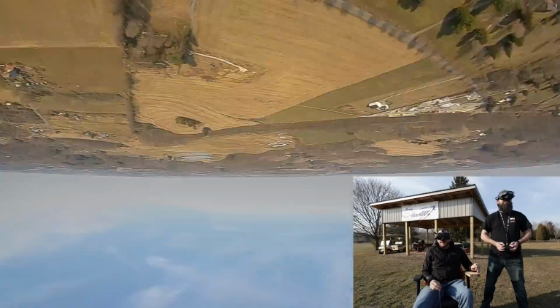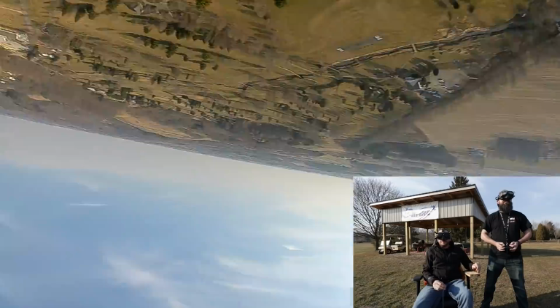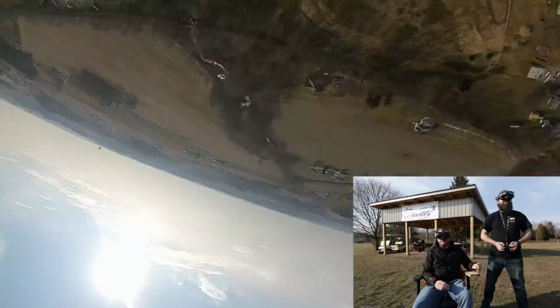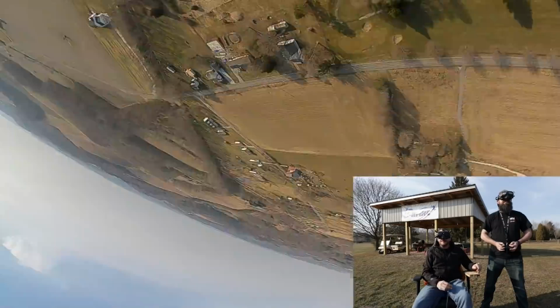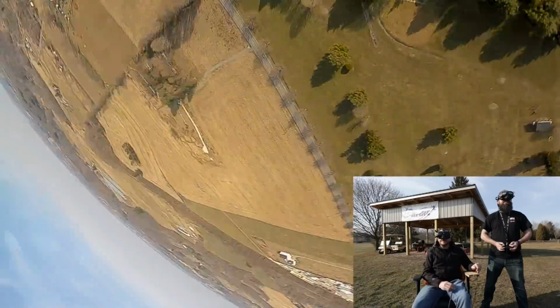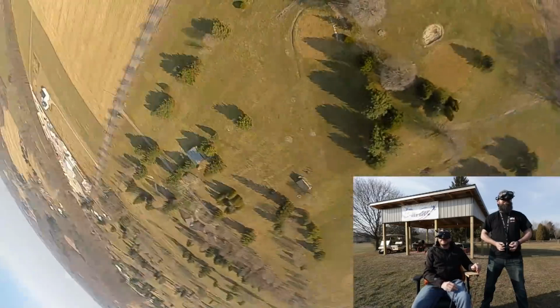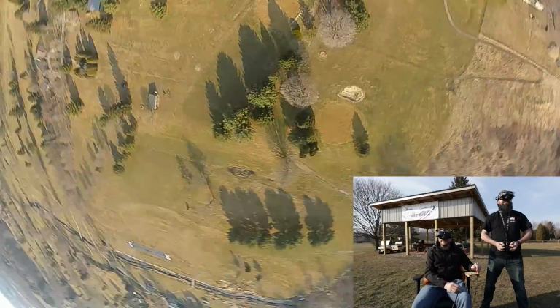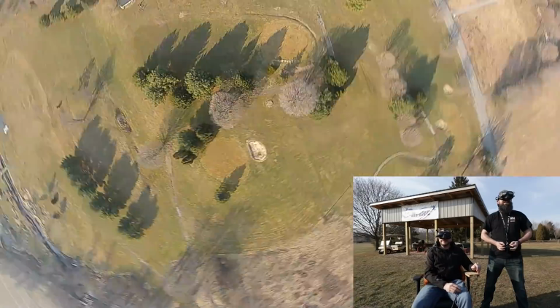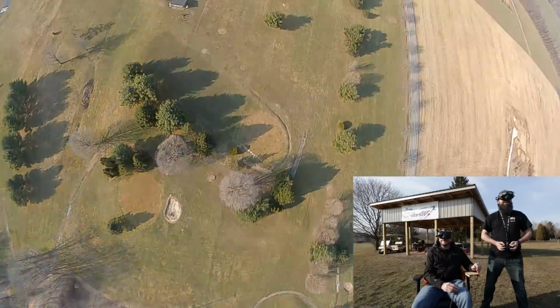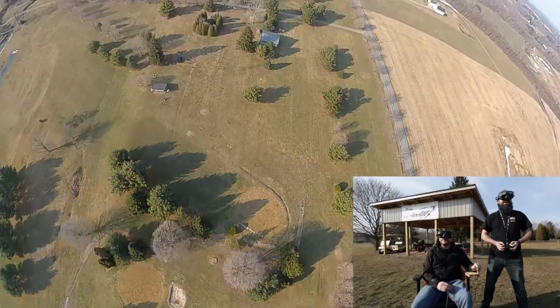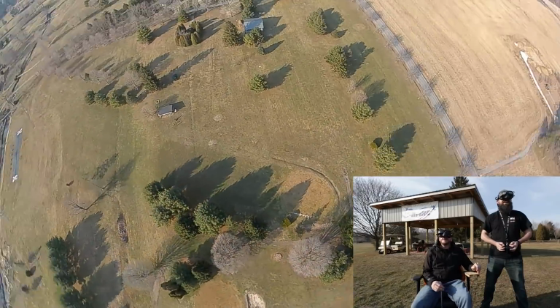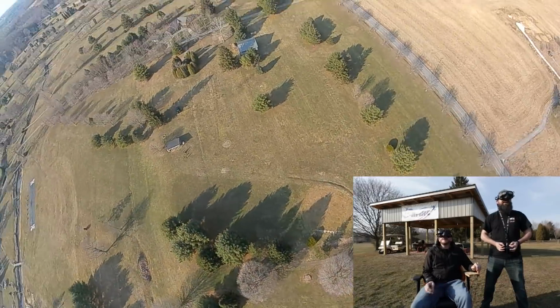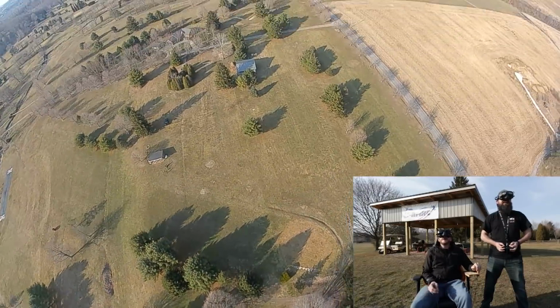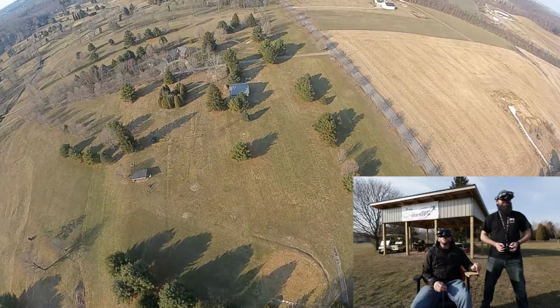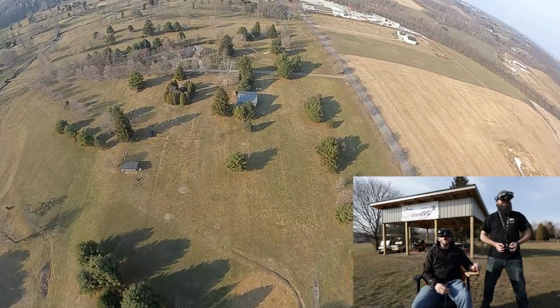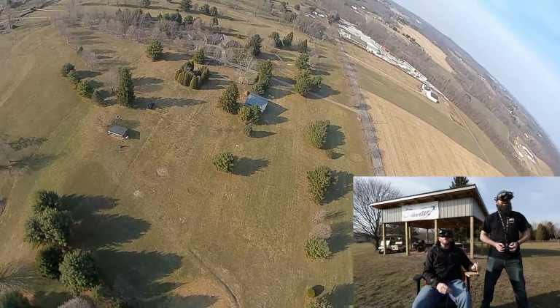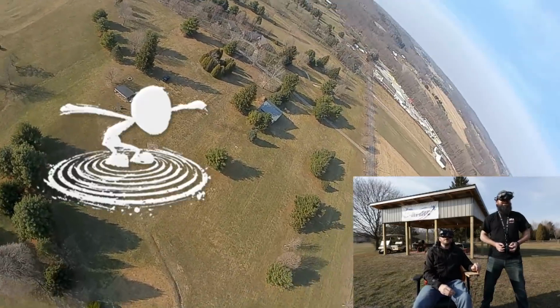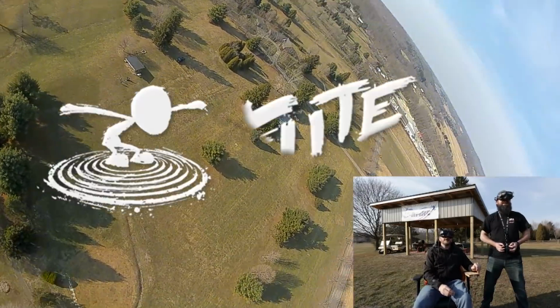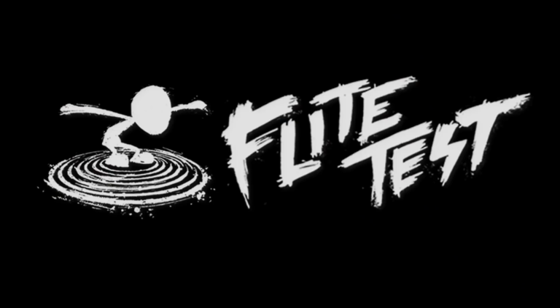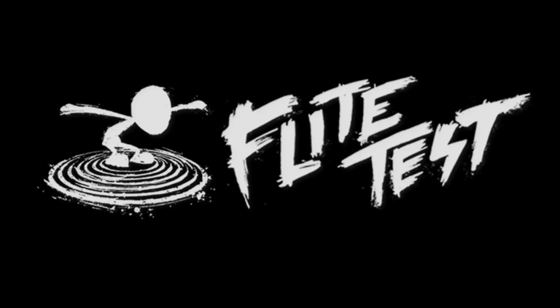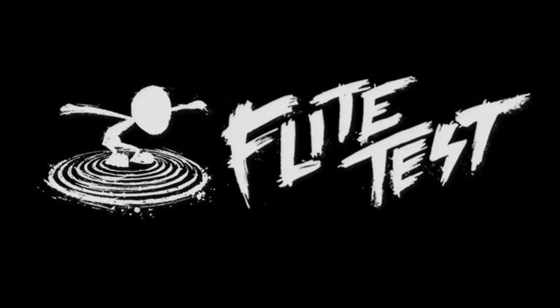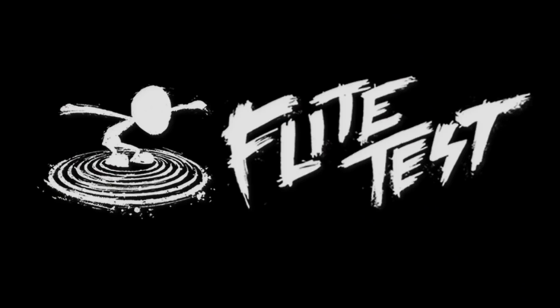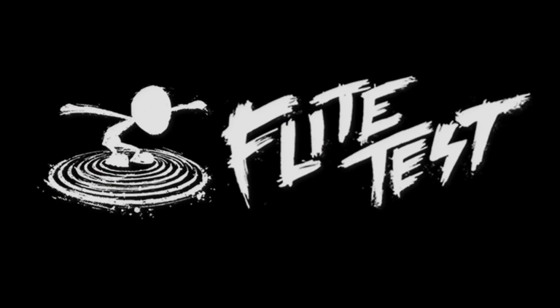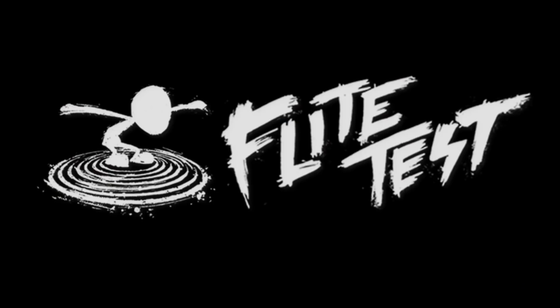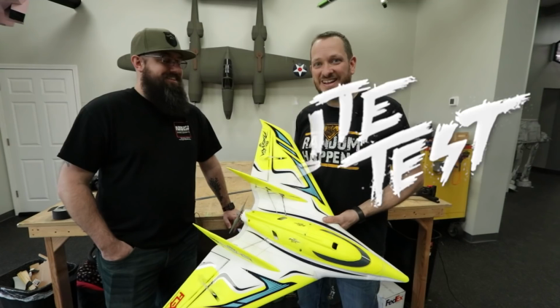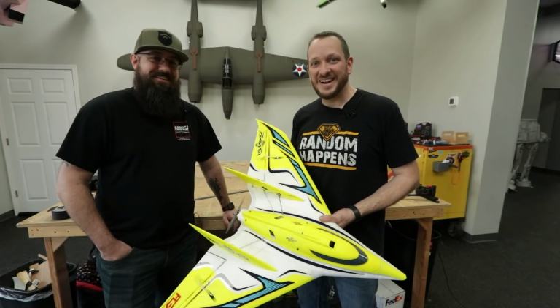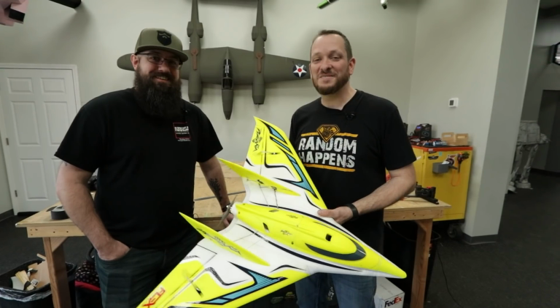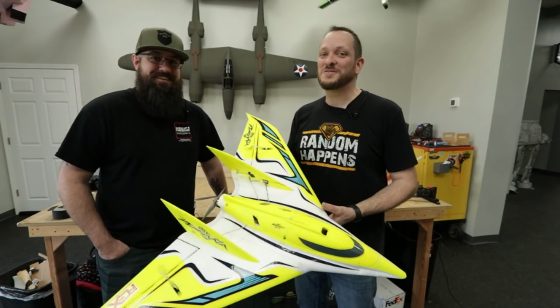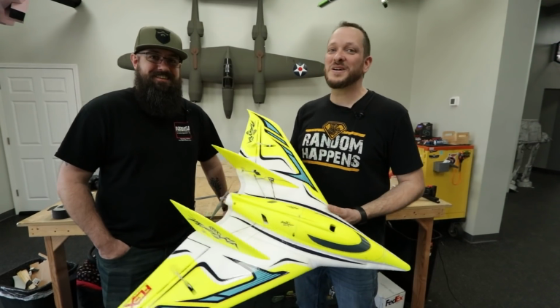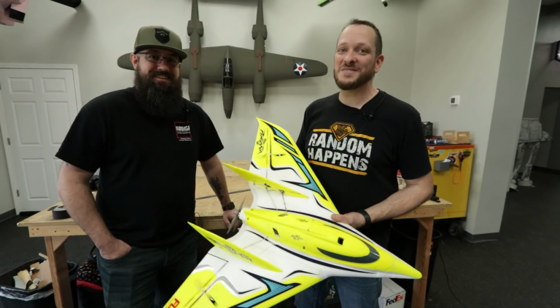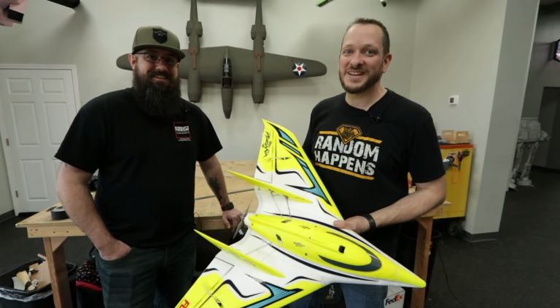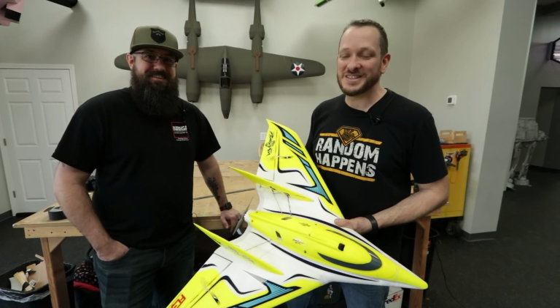I got to pull out. I'm getting sick. Whoa! All right, friends. Welcome to Flight Test.